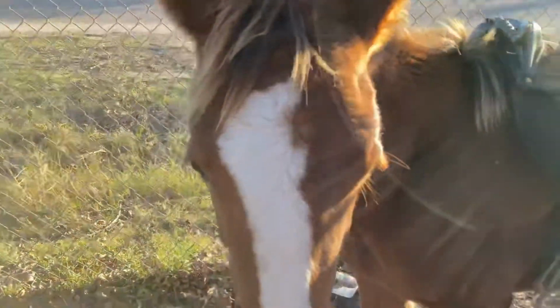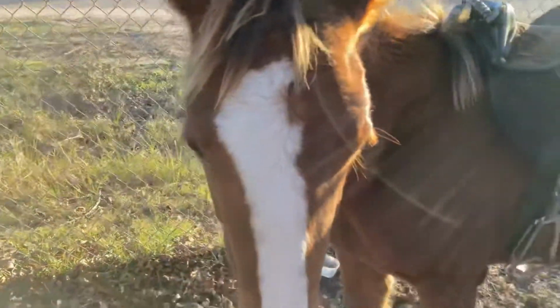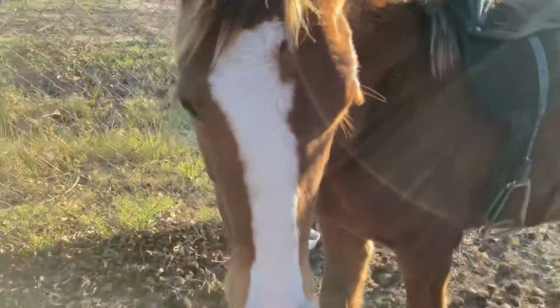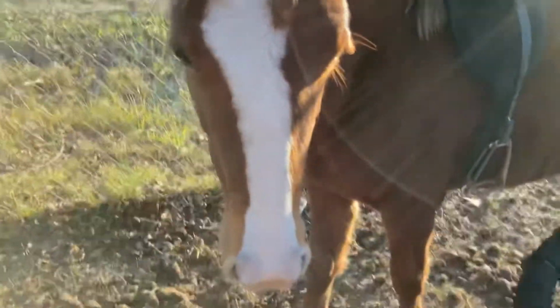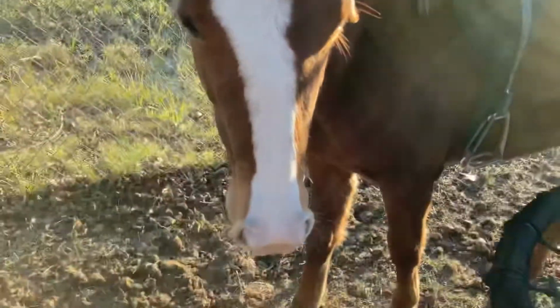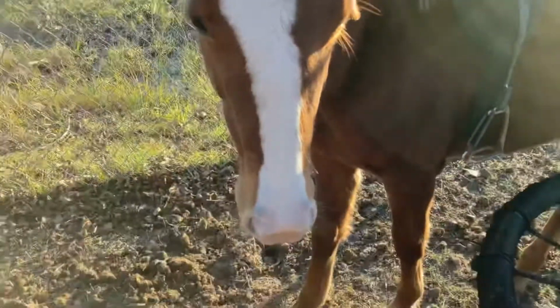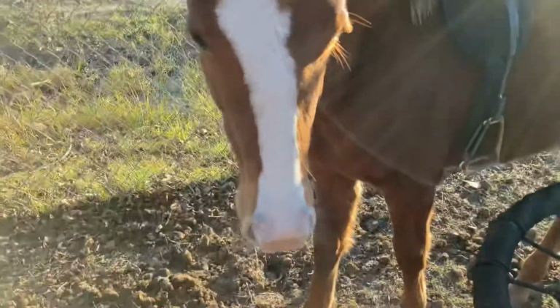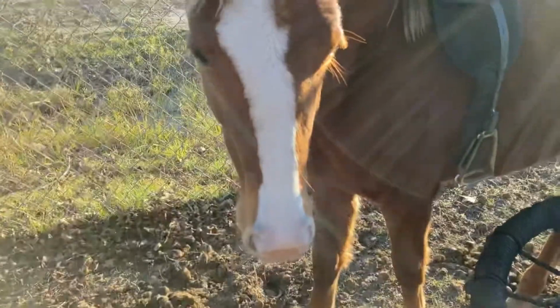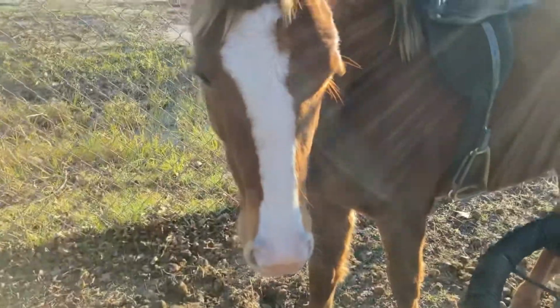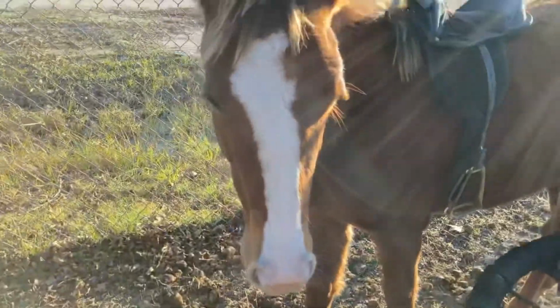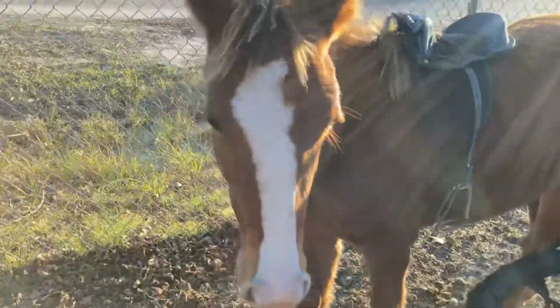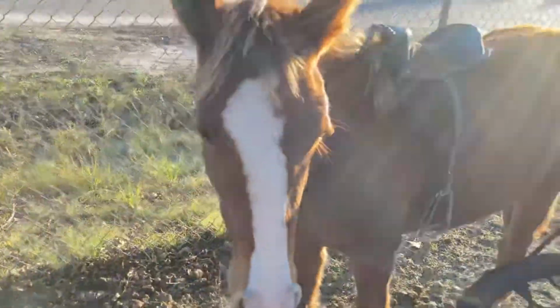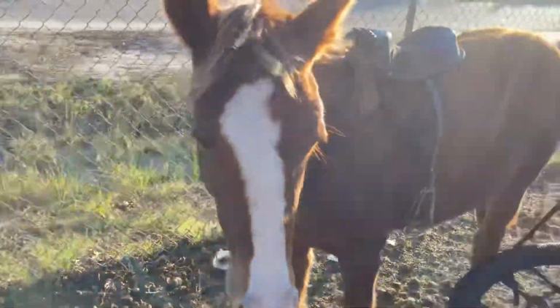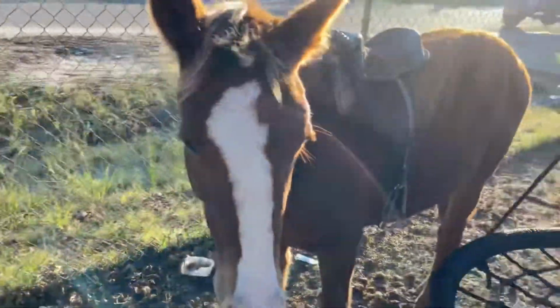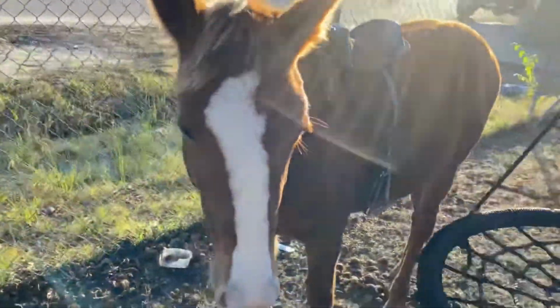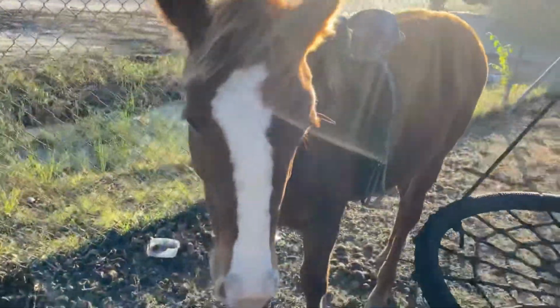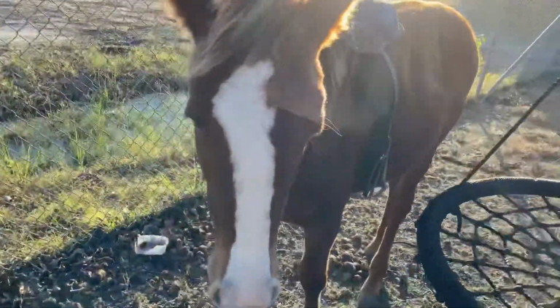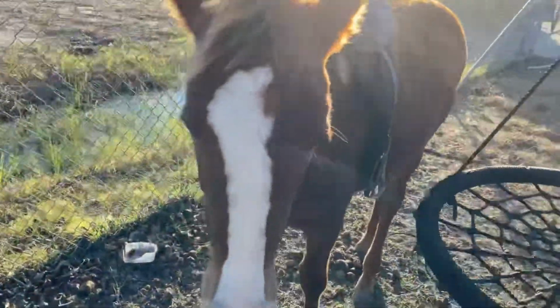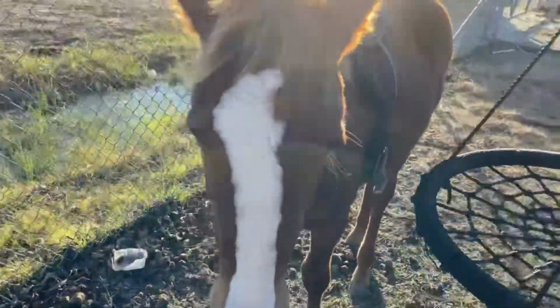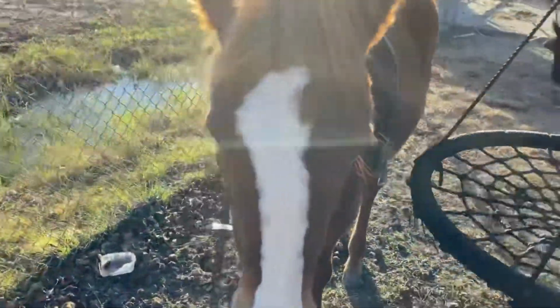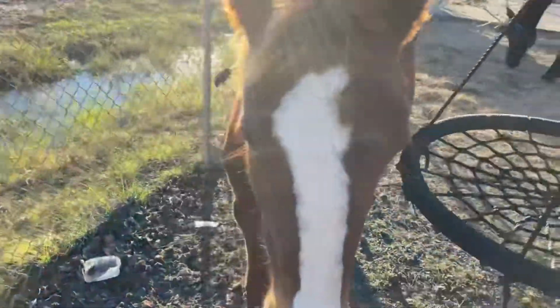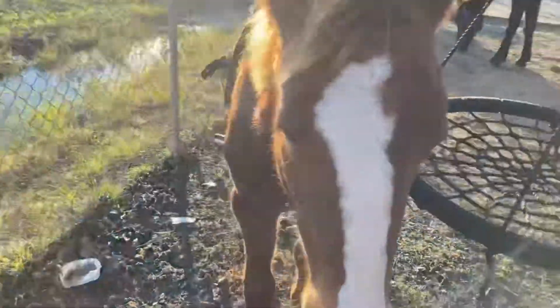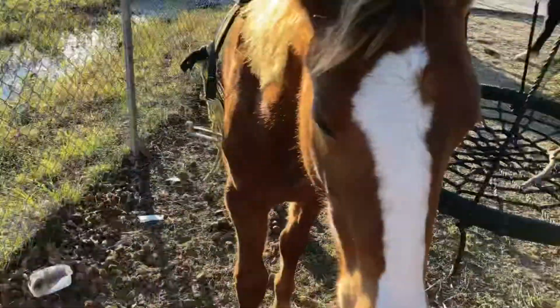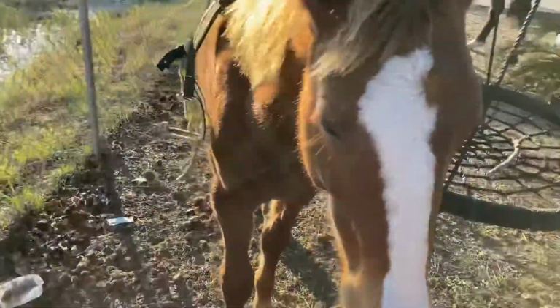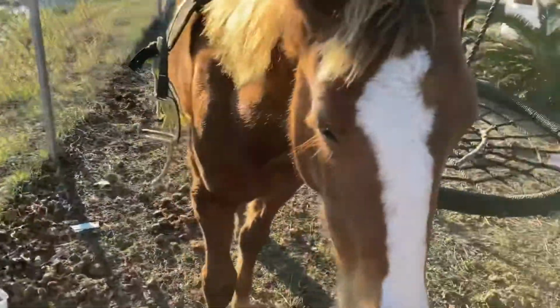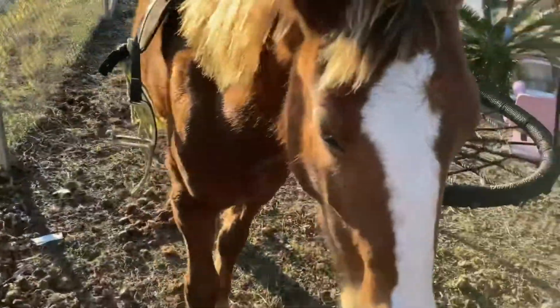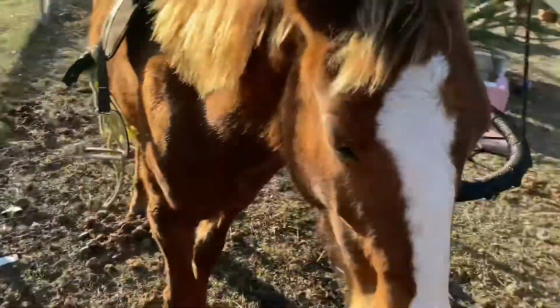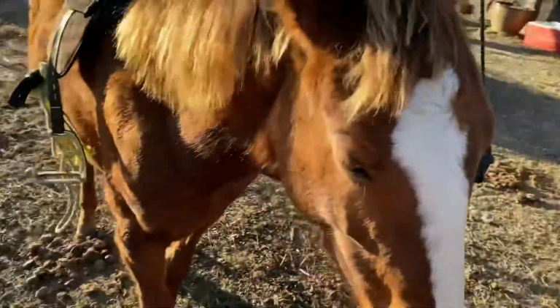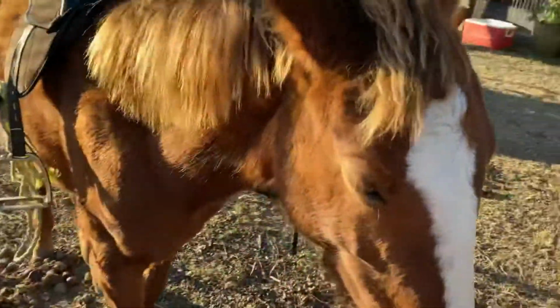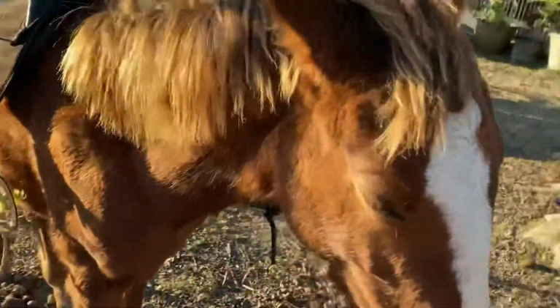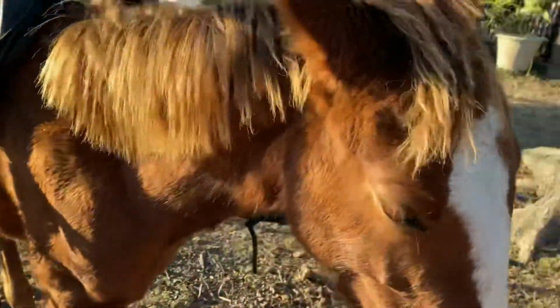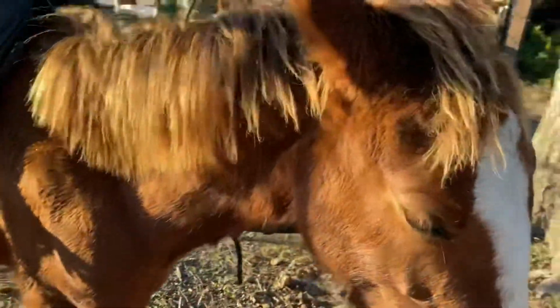This is the foal — she has a little white birthmark and her hair is a very pretty color.